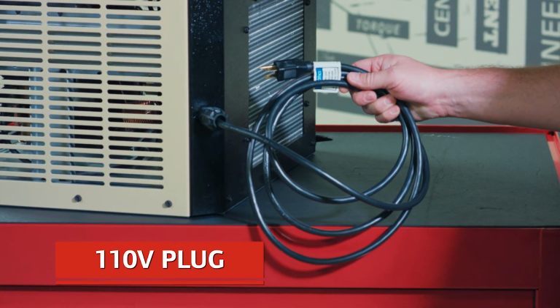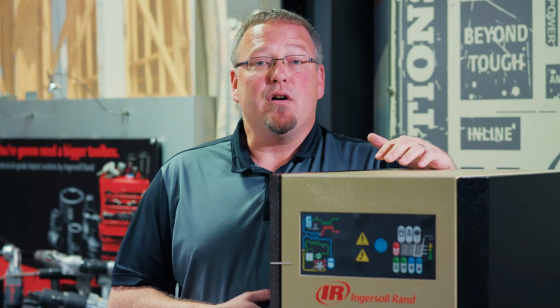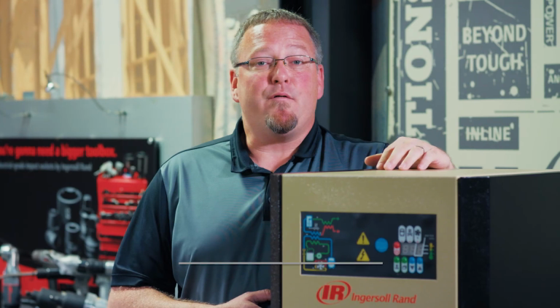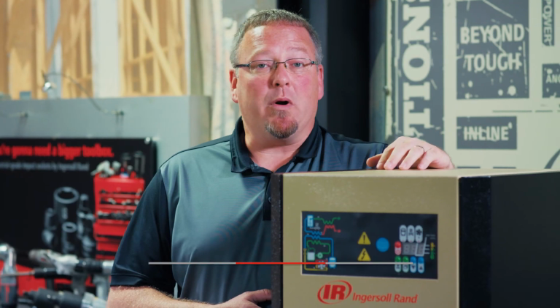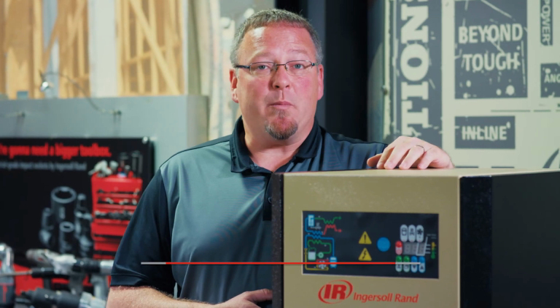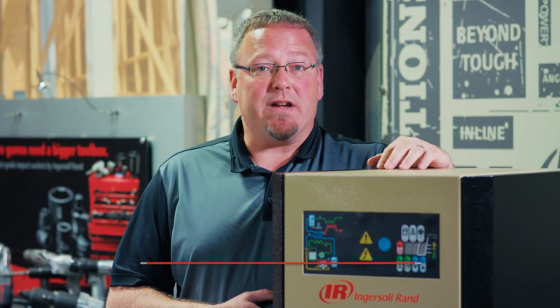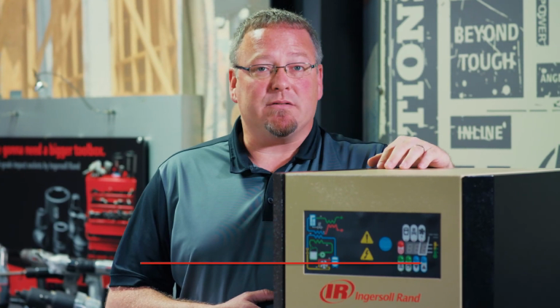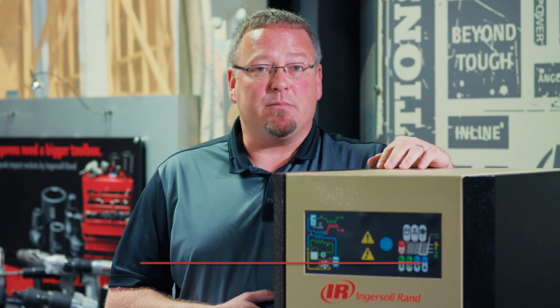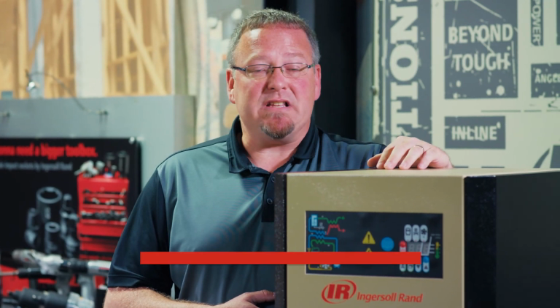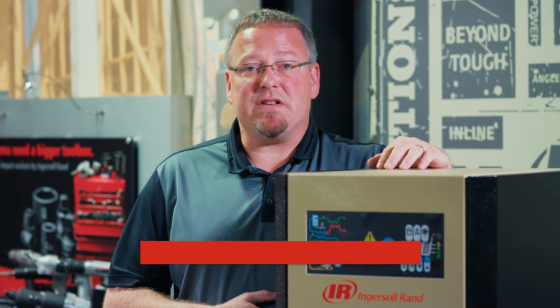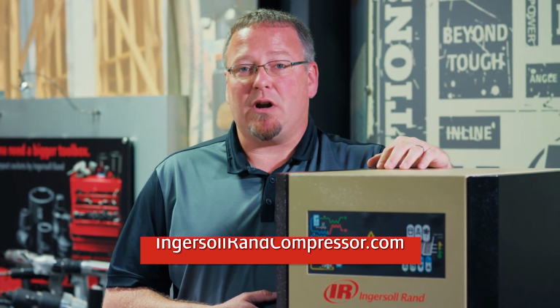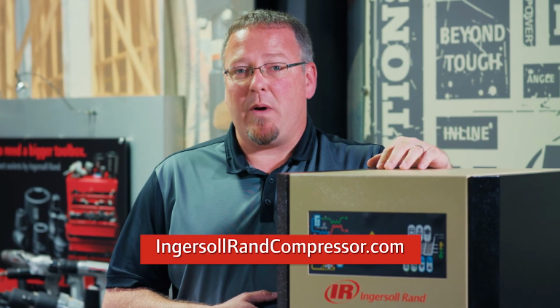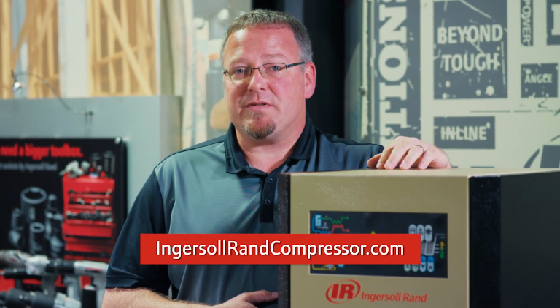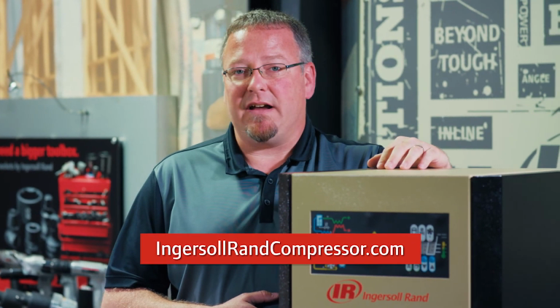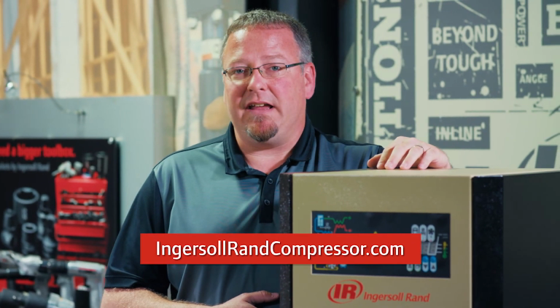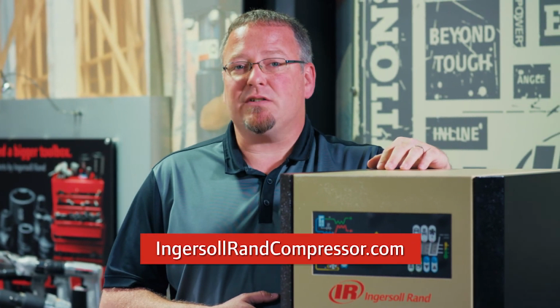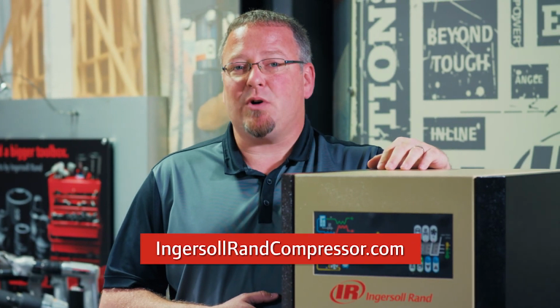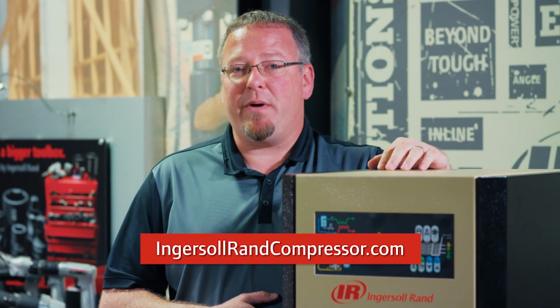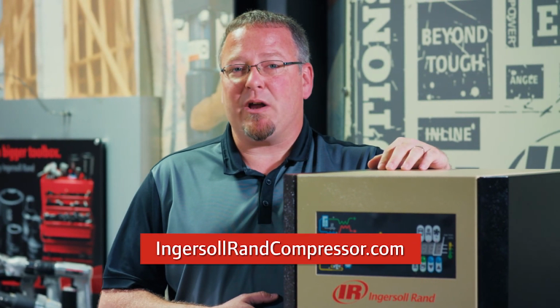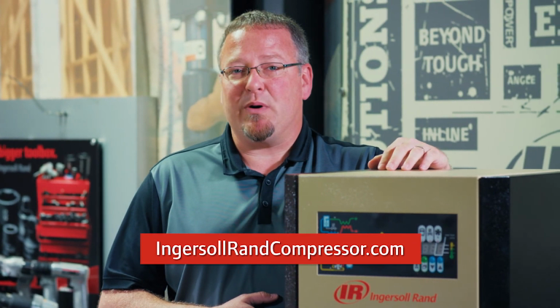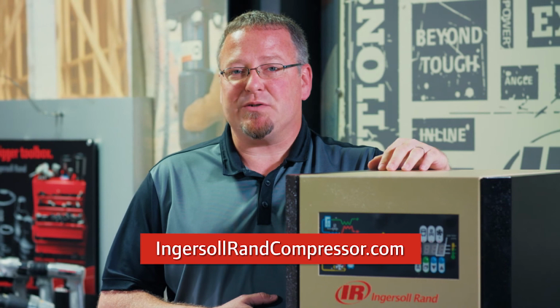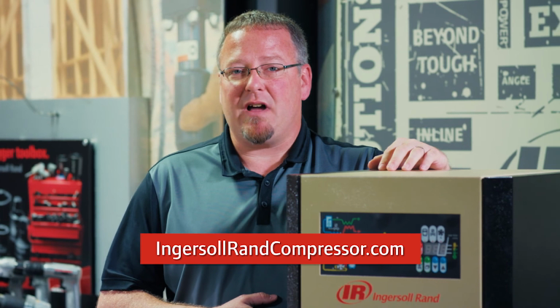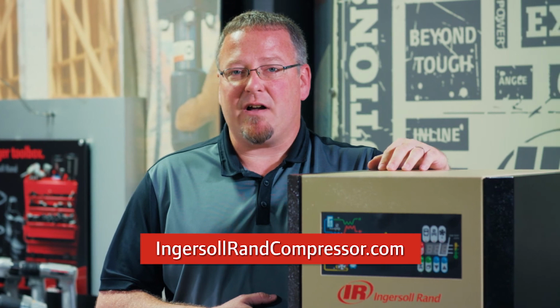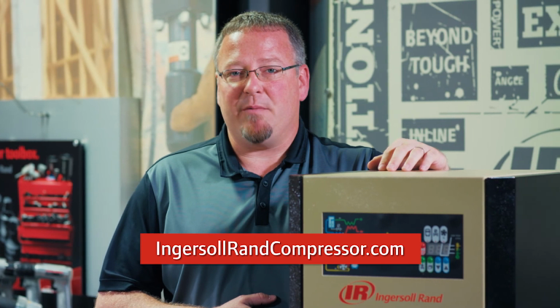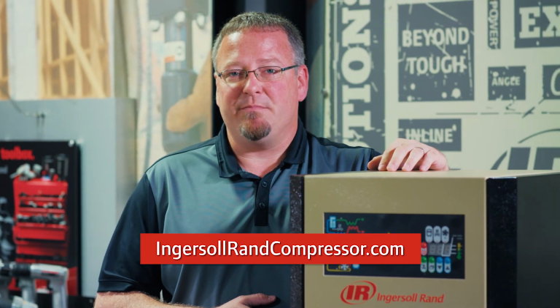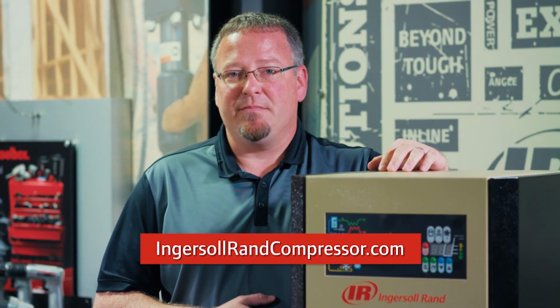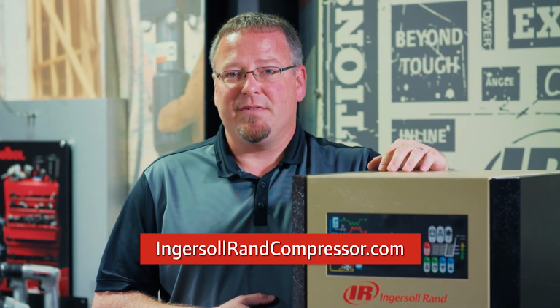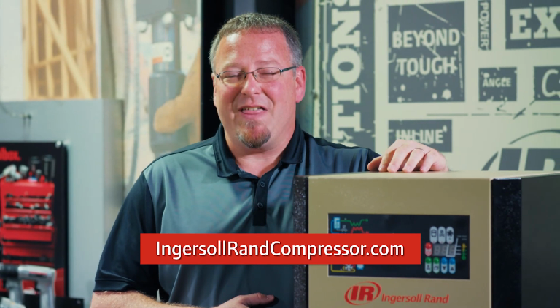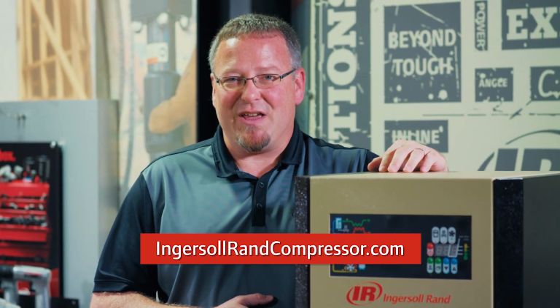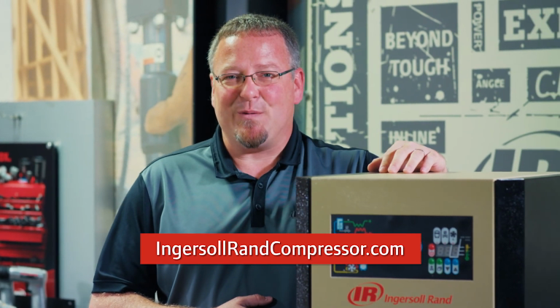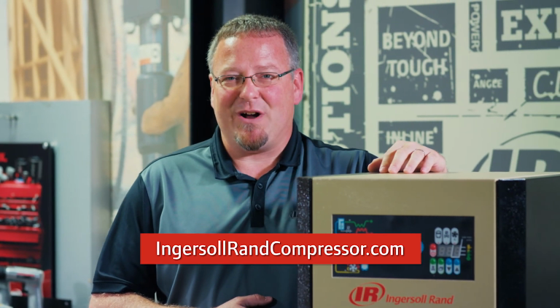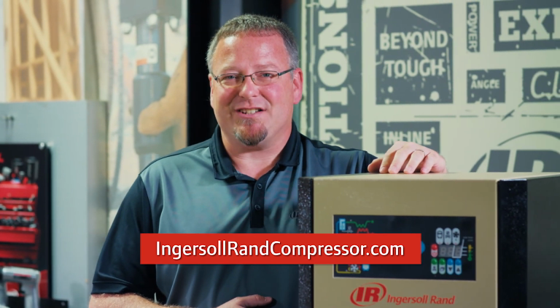For more information, please visit our website IngersollRandCompressor.com. Thank you for watching.